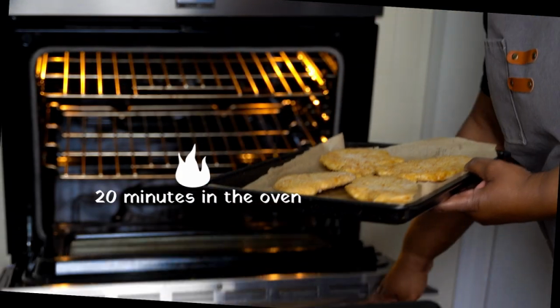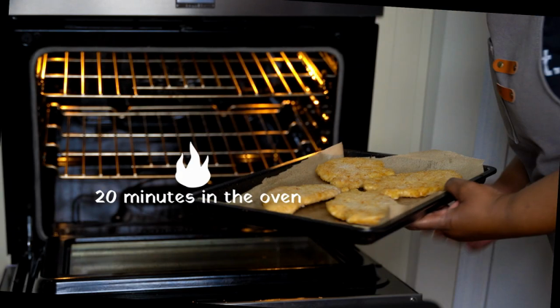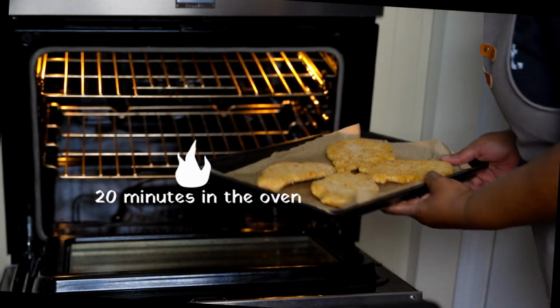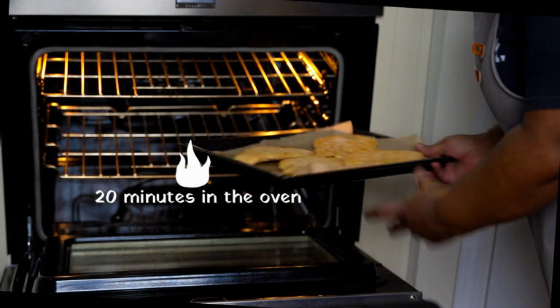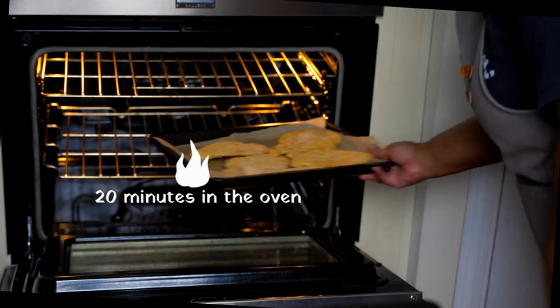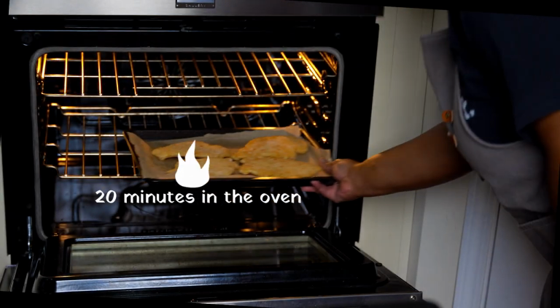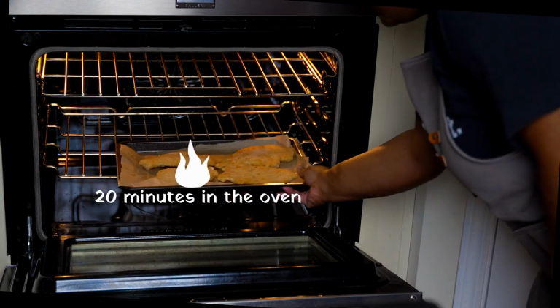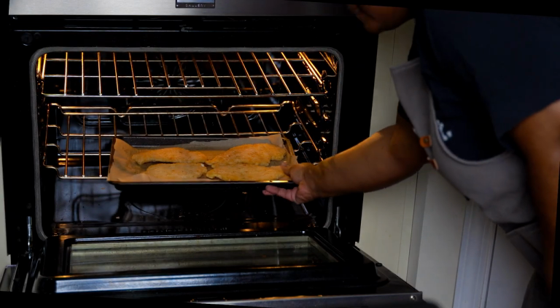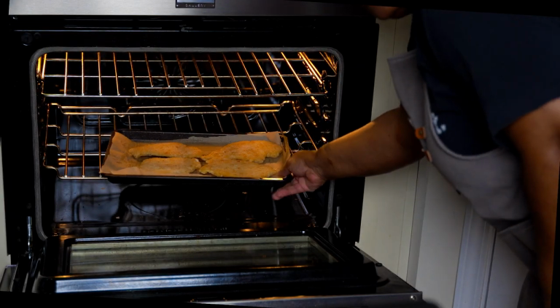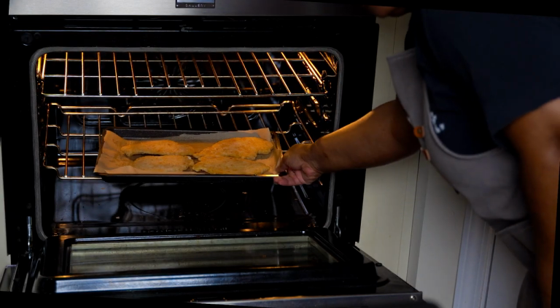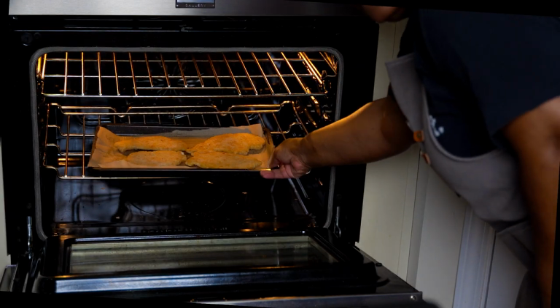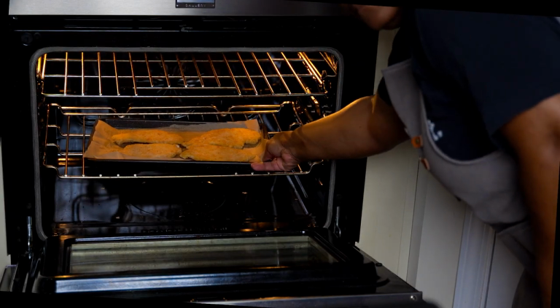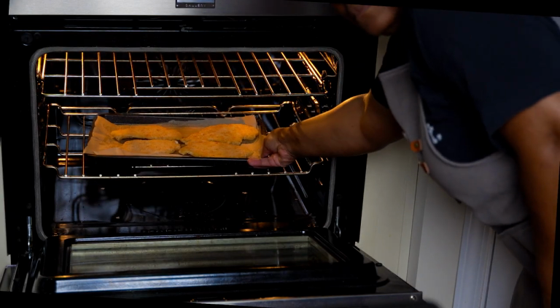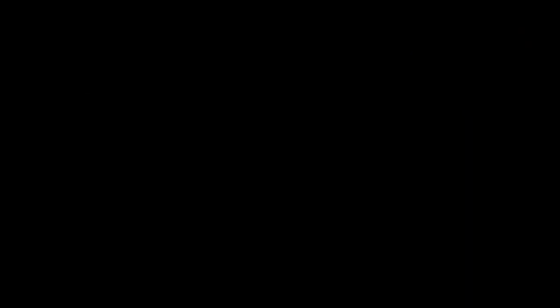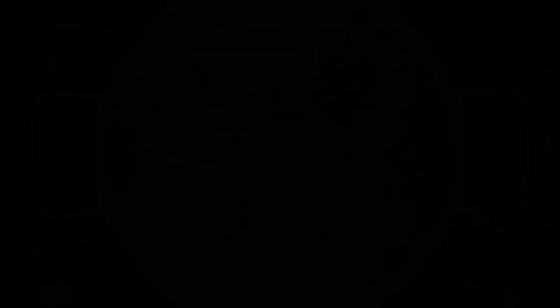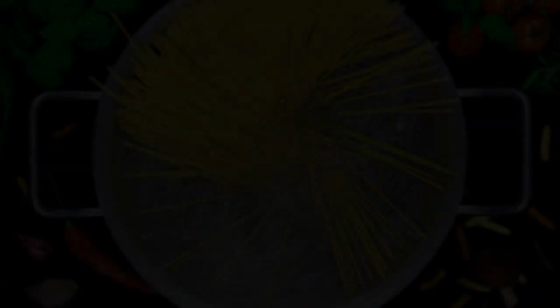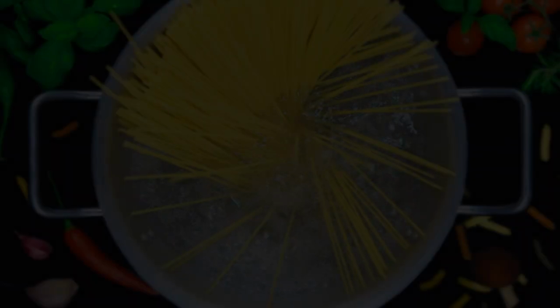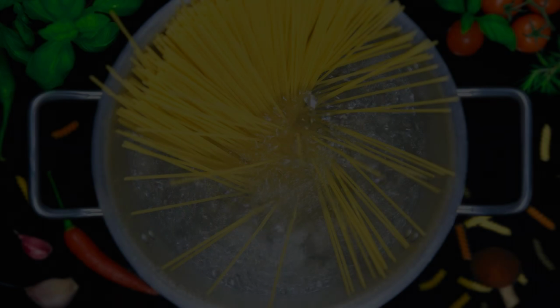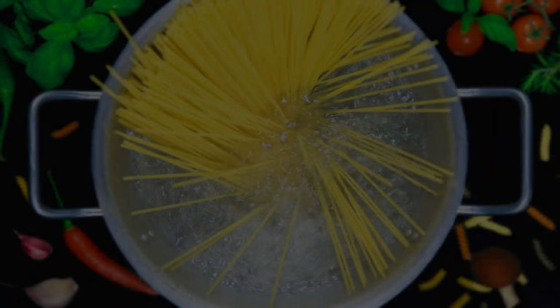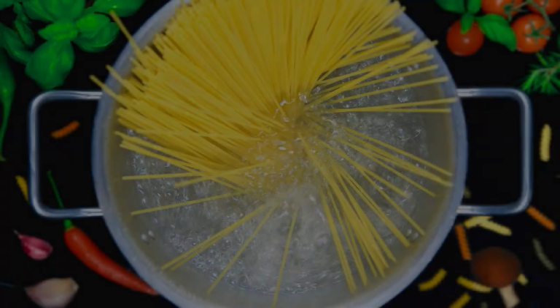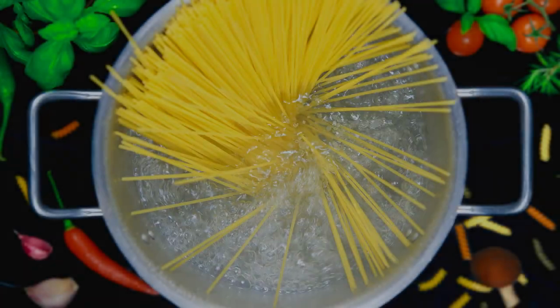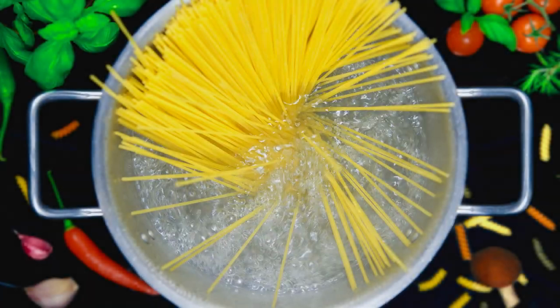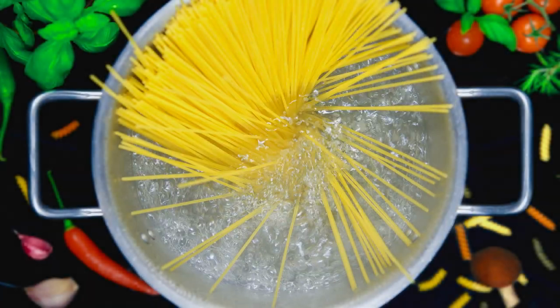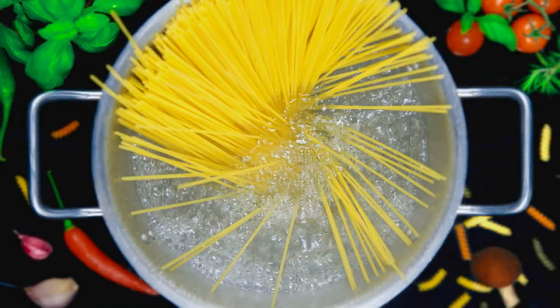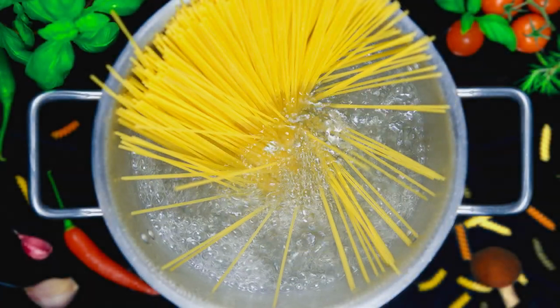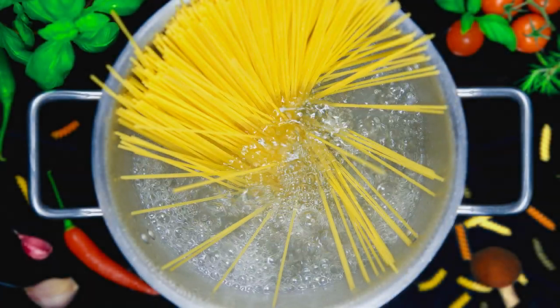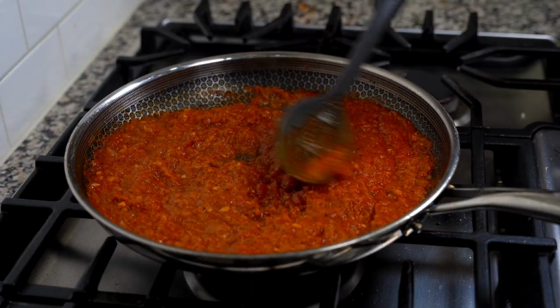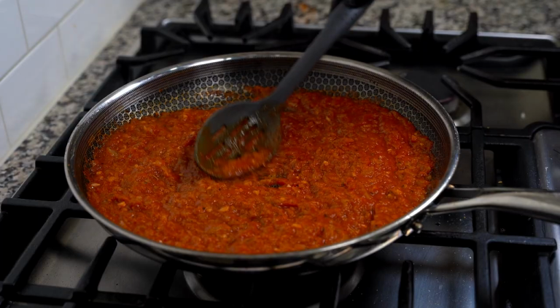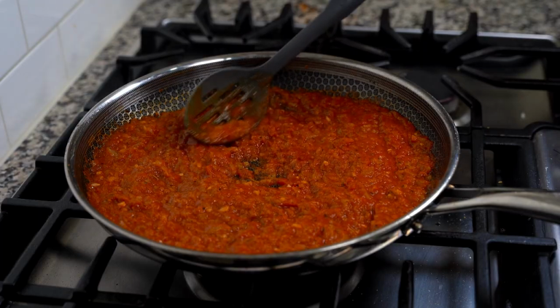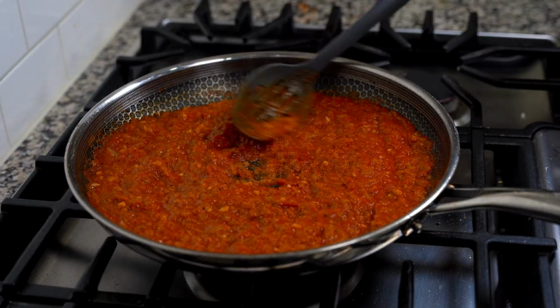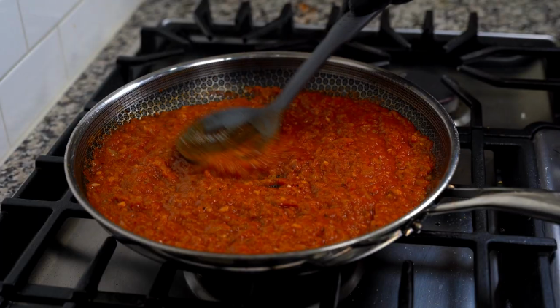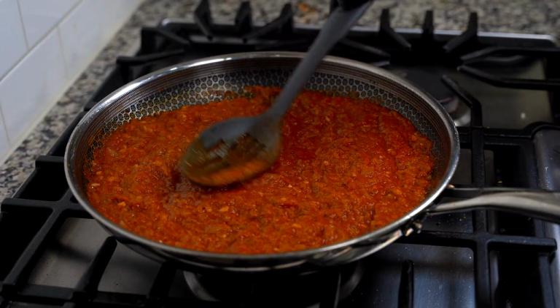While the chicken breast is in the oven, get your pasta started and then it's time to make your easy homemade marinara sauce.